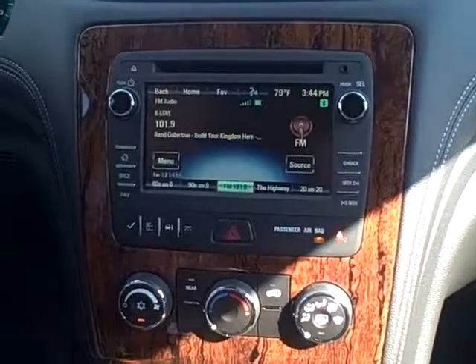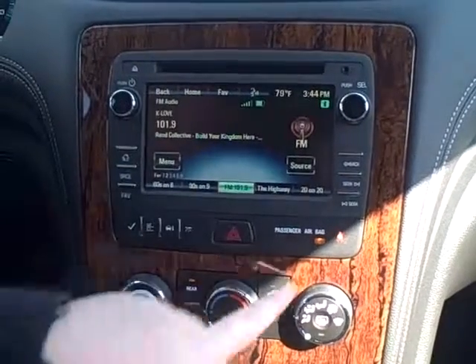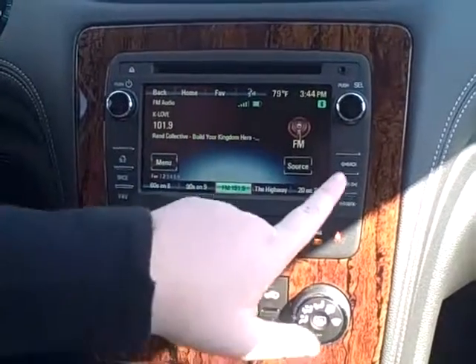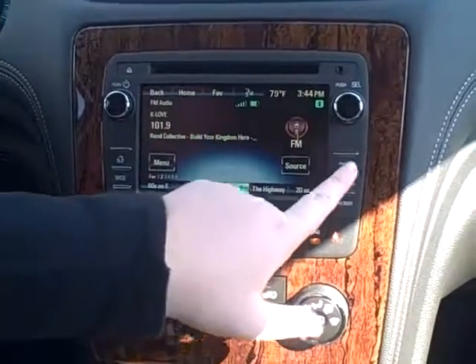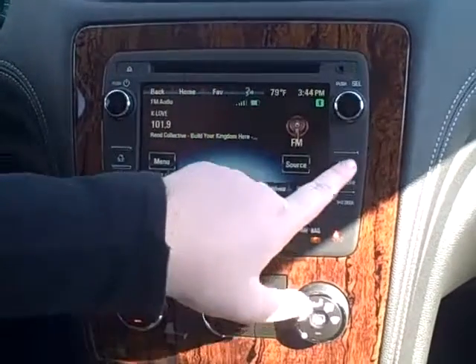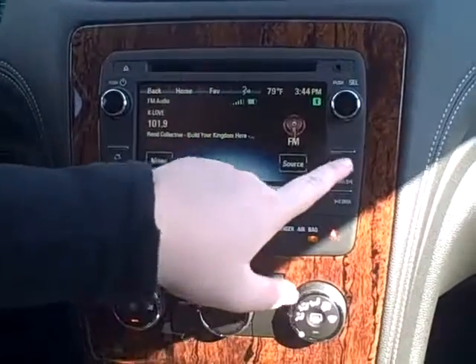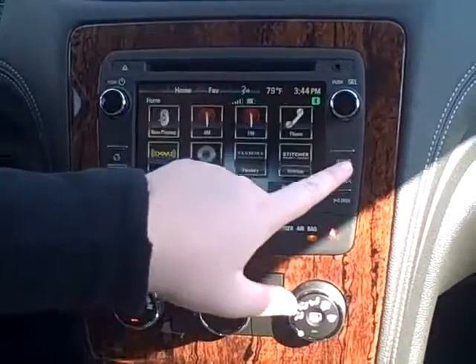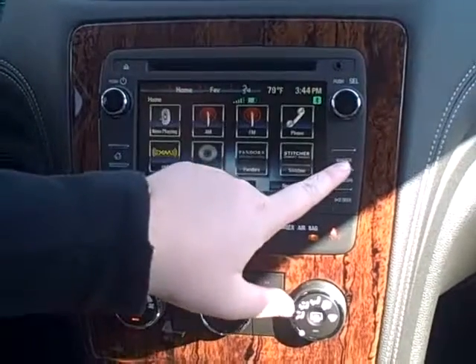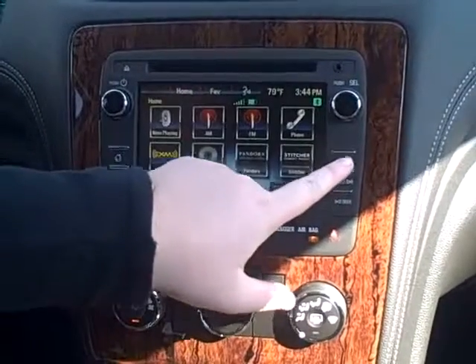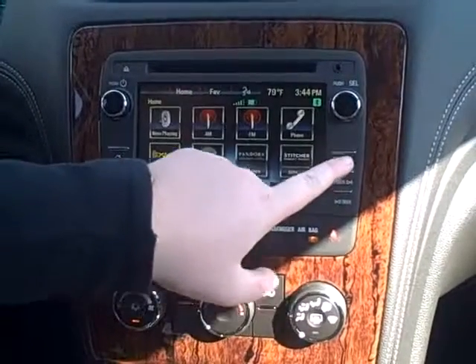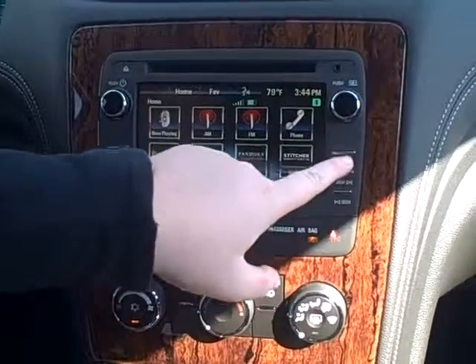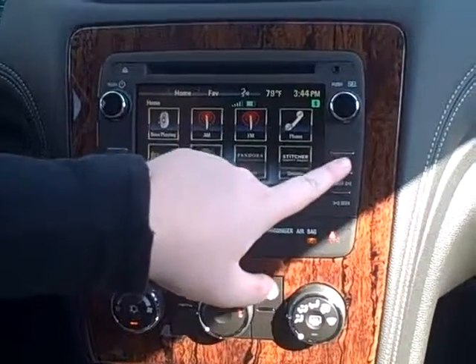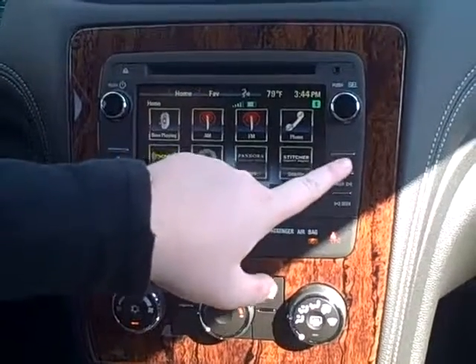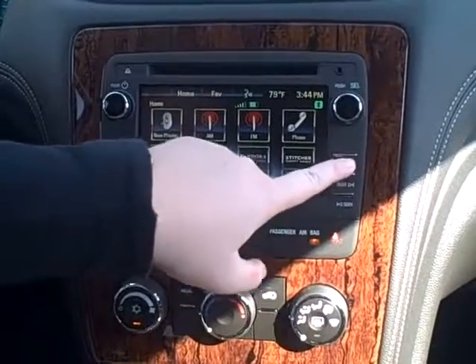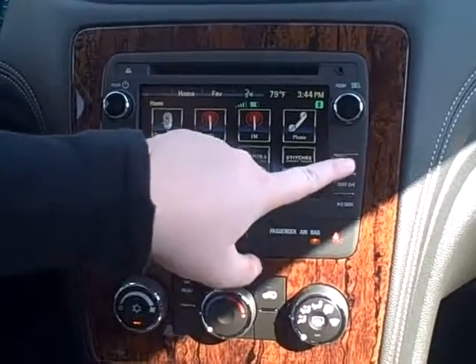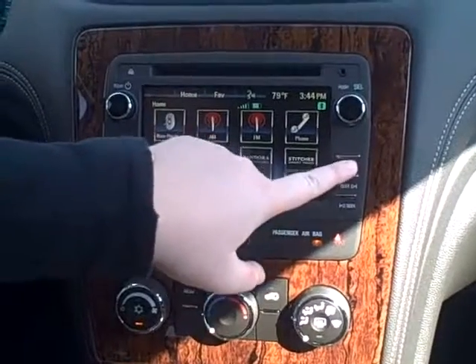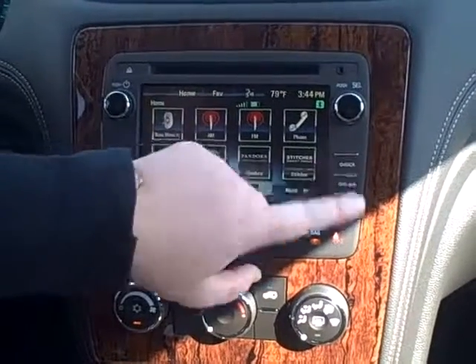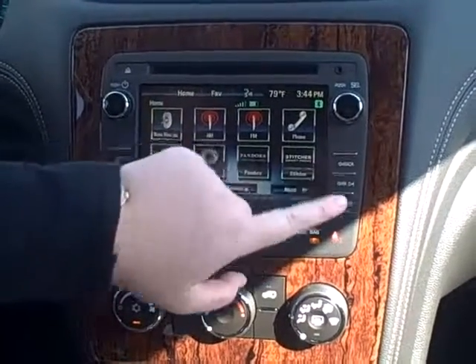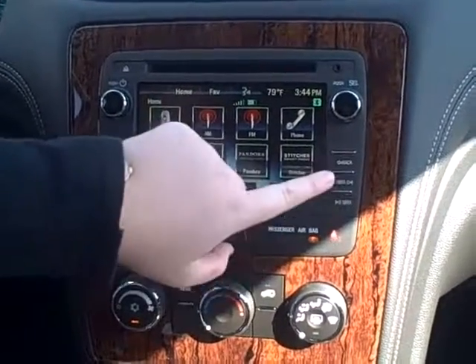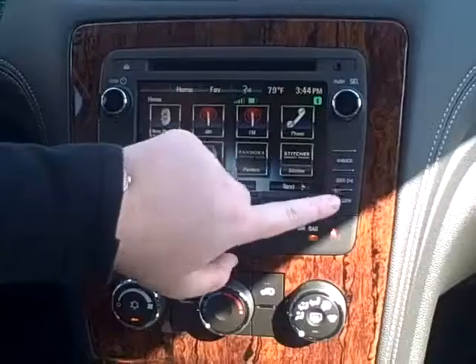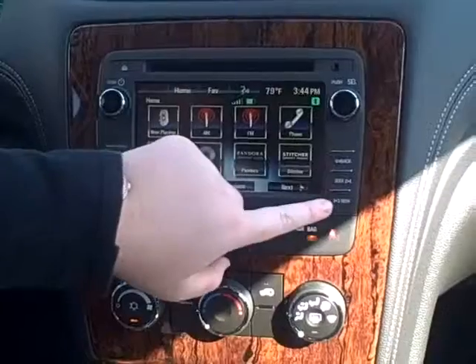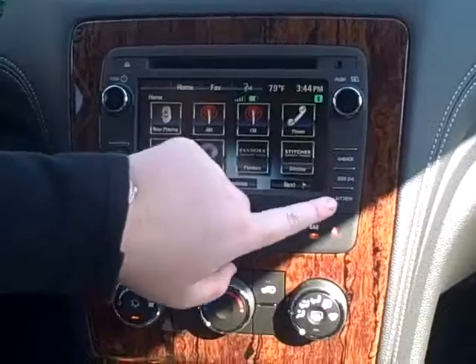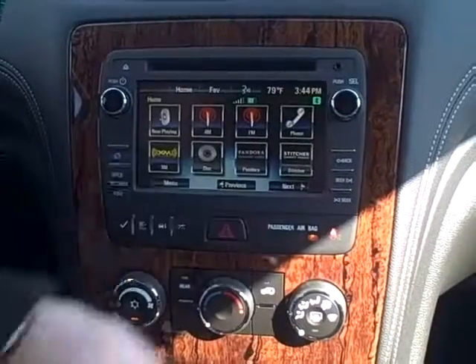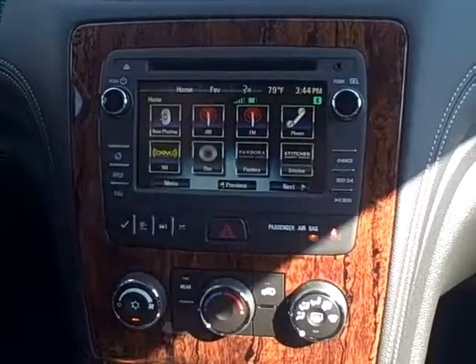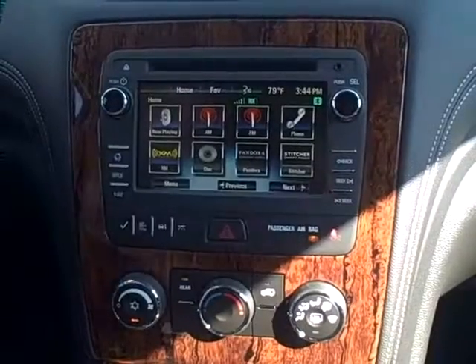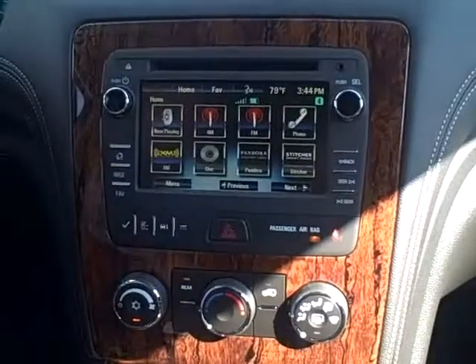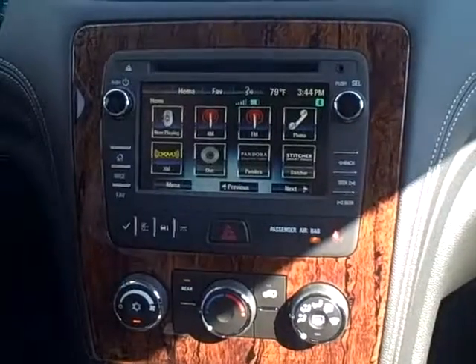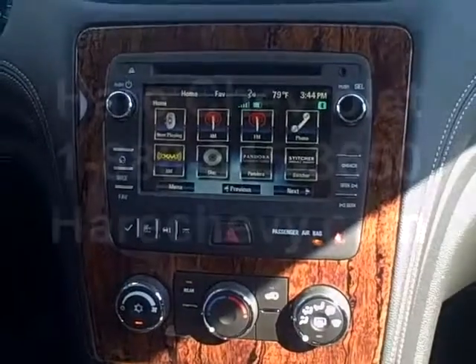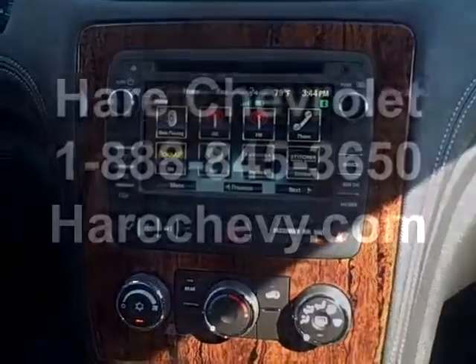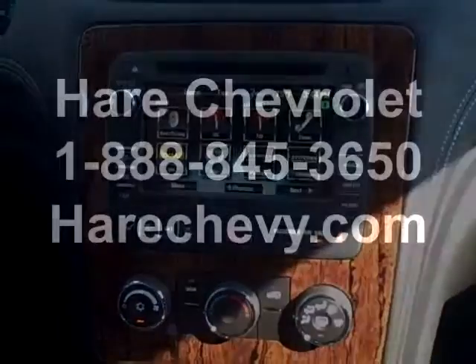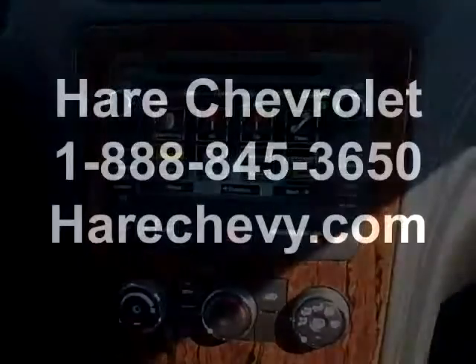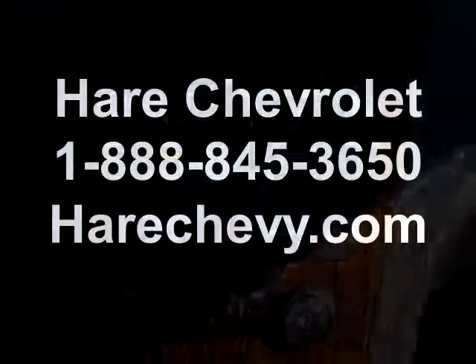And over here is your back button if you ever need to go back through screens, and your seeks. And there you go.